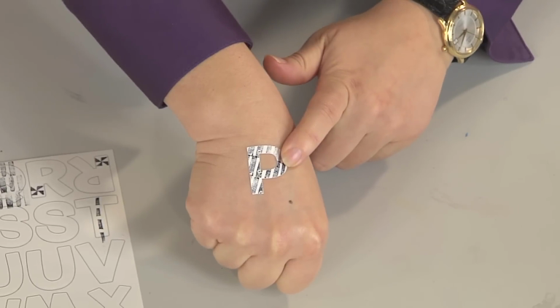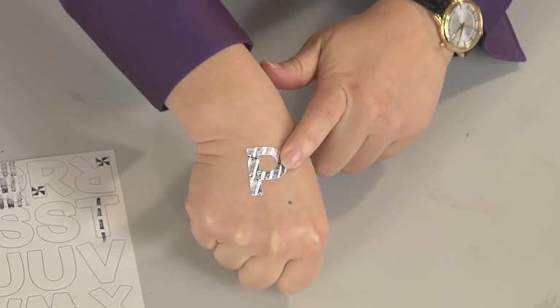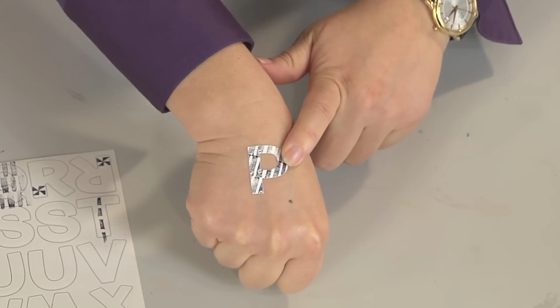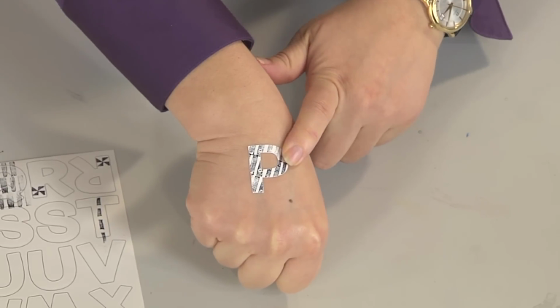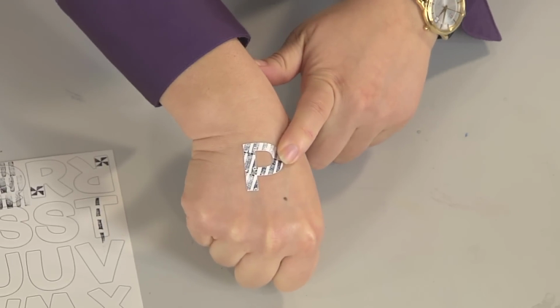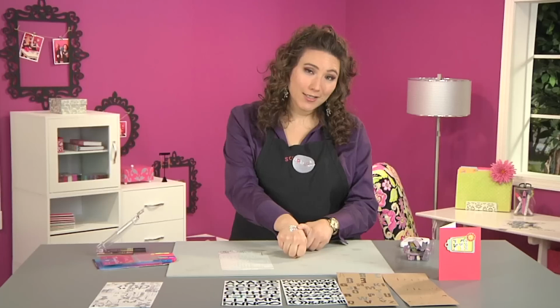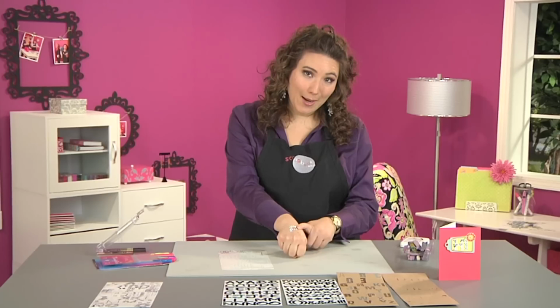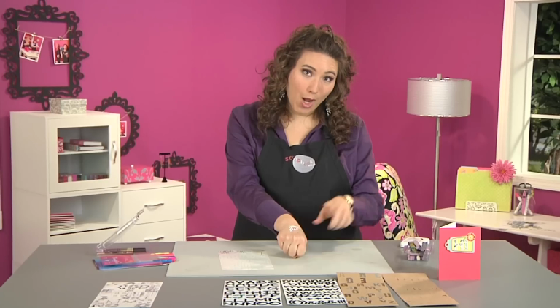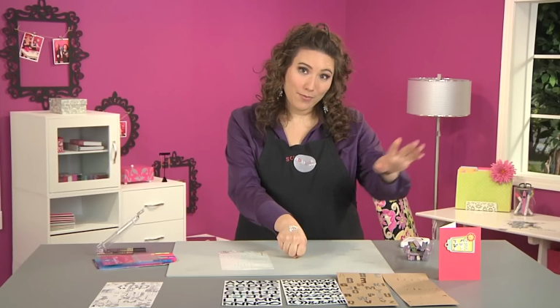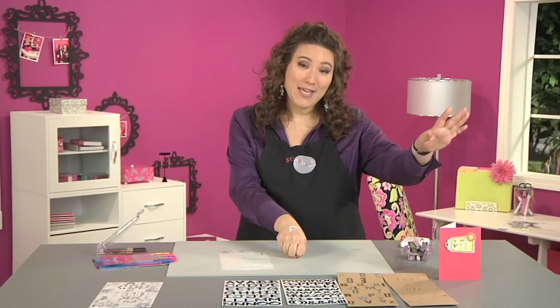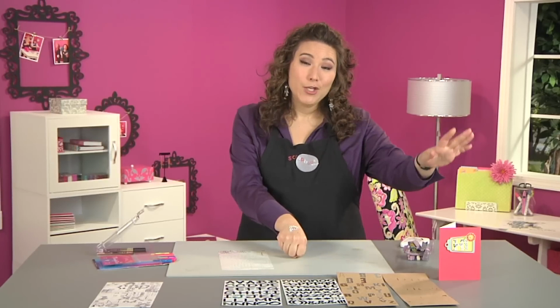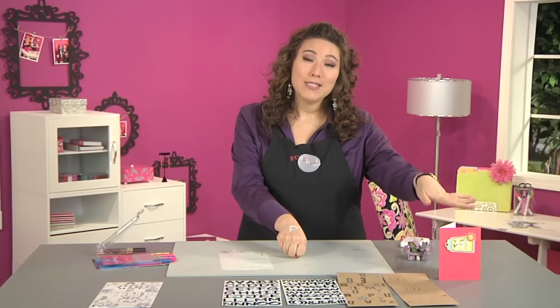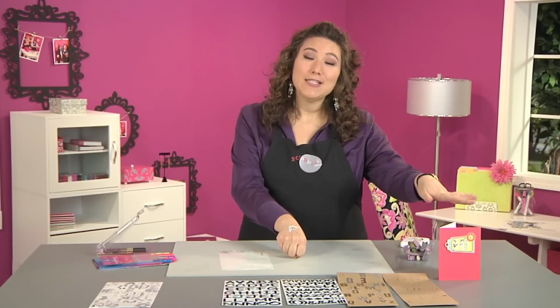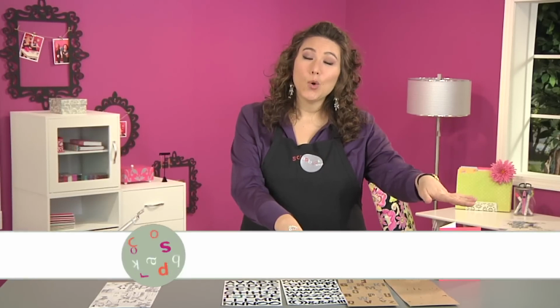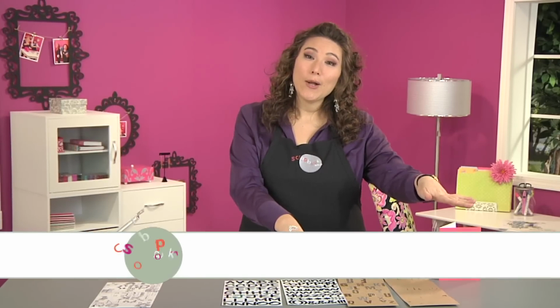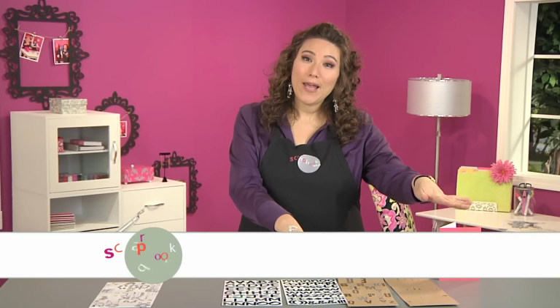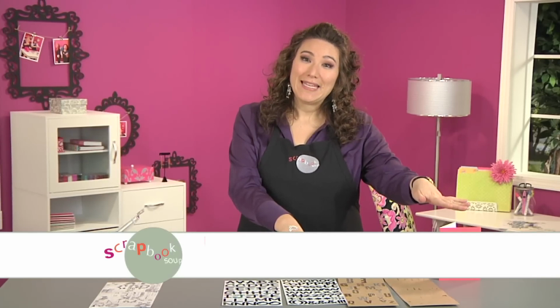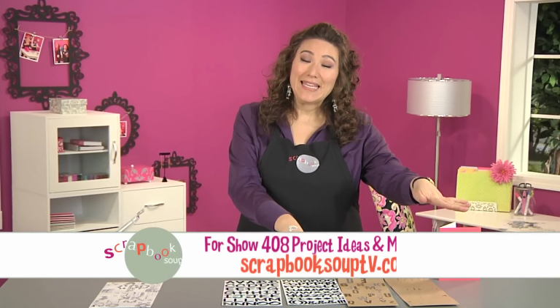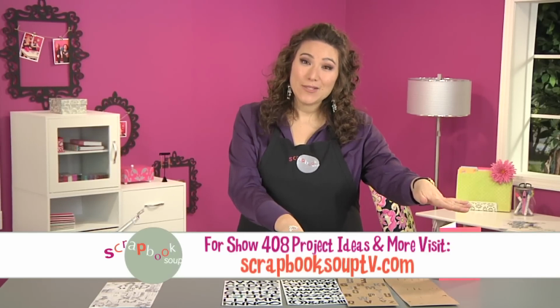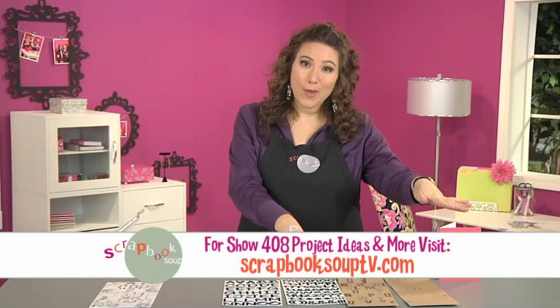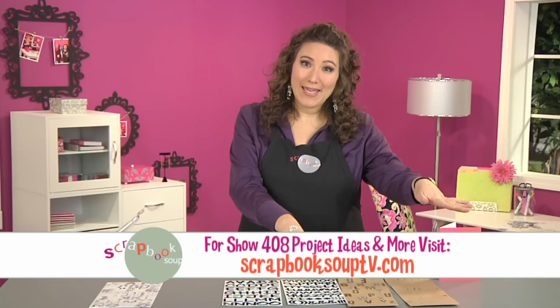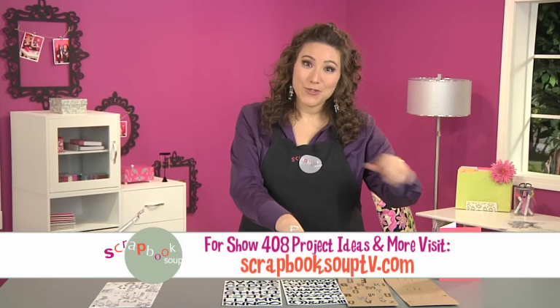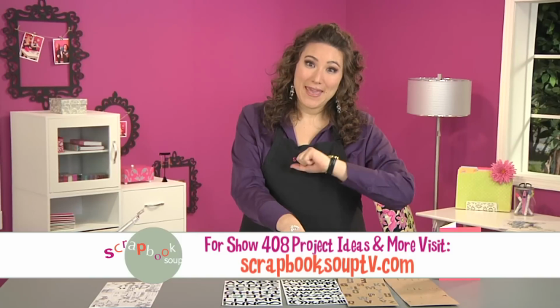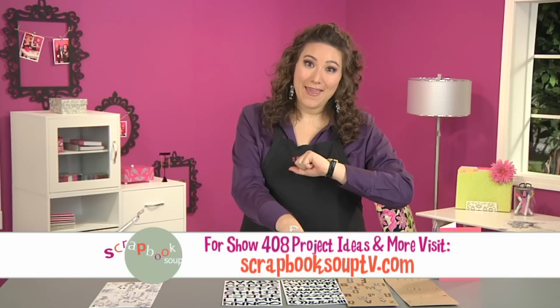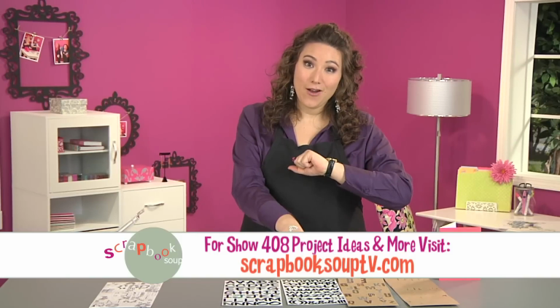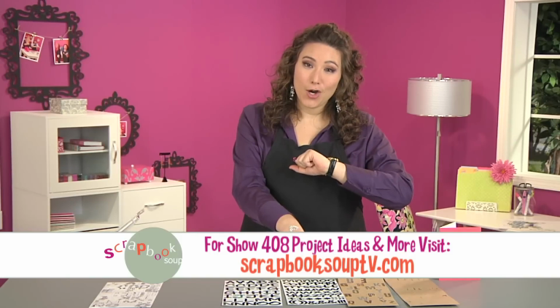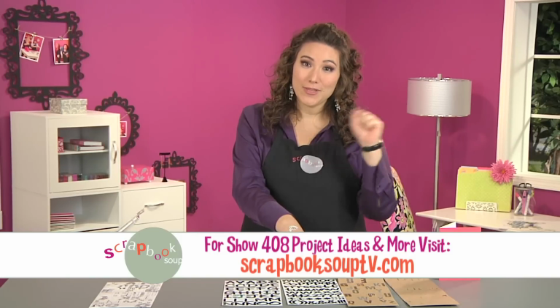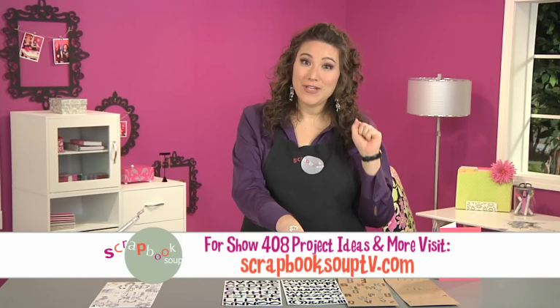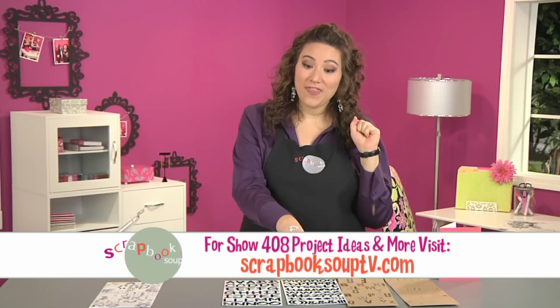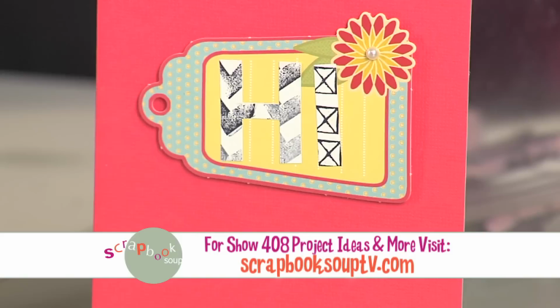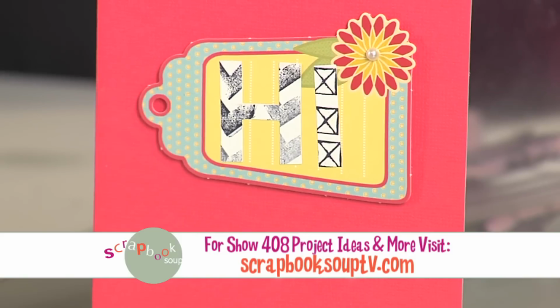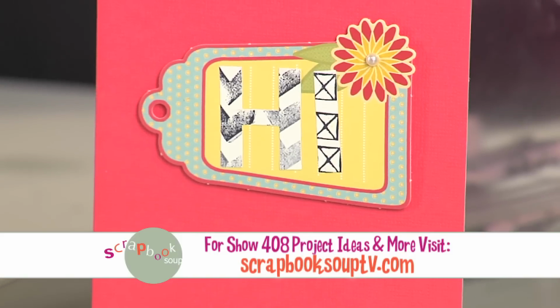If you look at the little card that I brought with me, you can see it's a quick and easy way to make a card without even thinking about it.